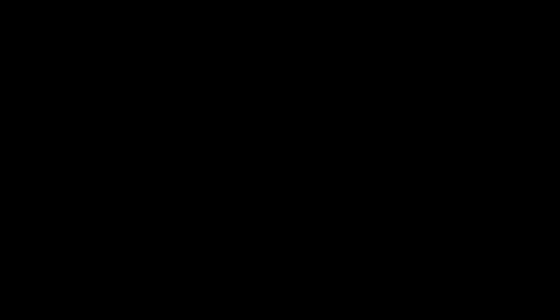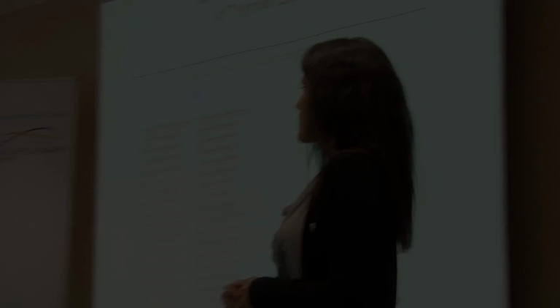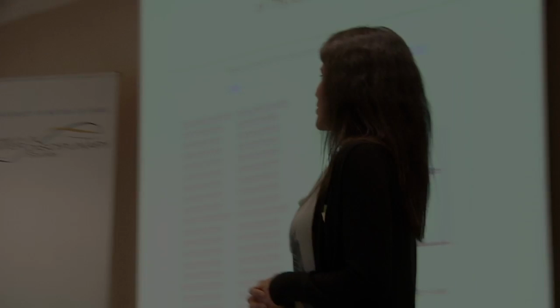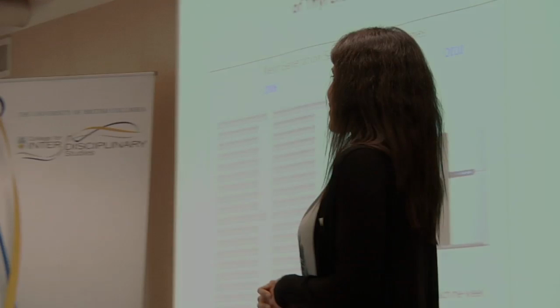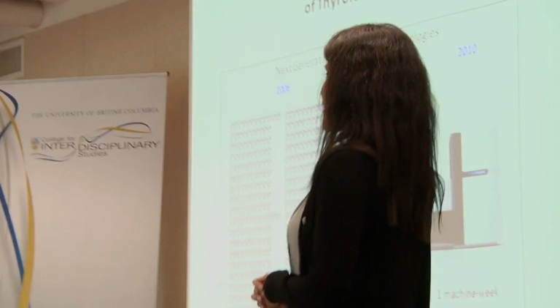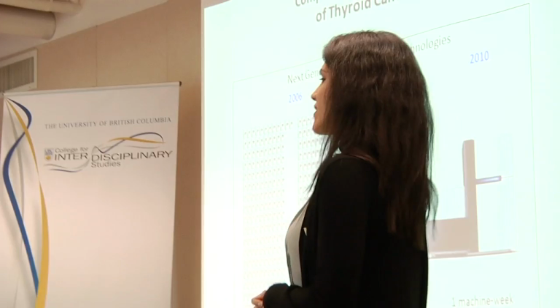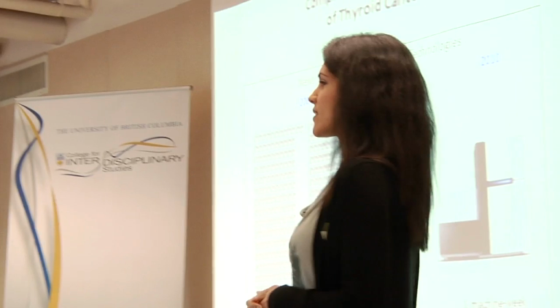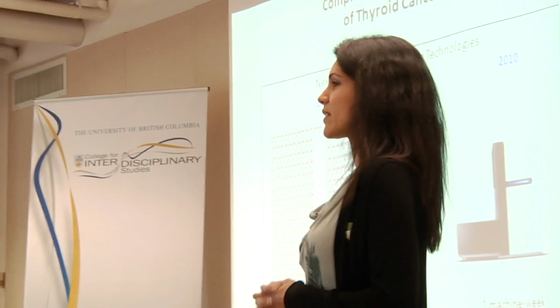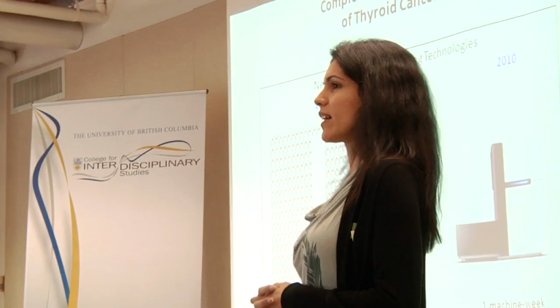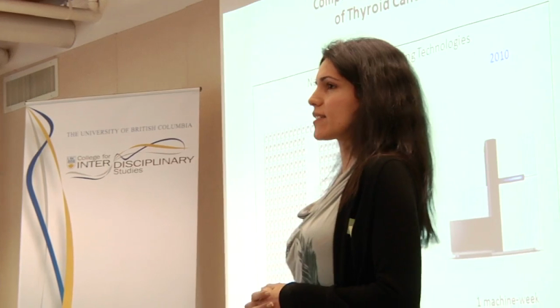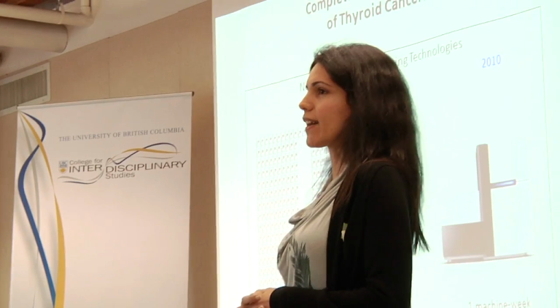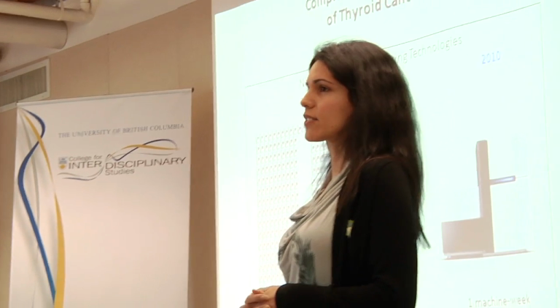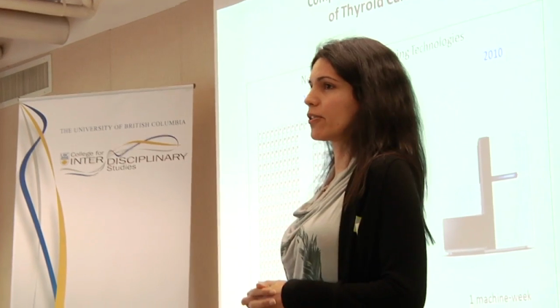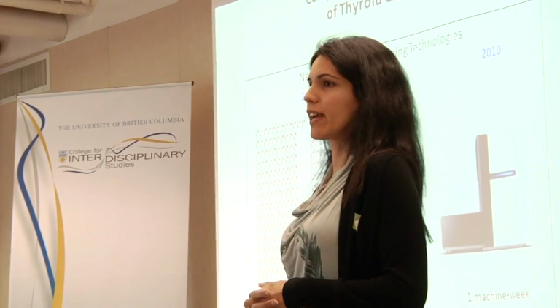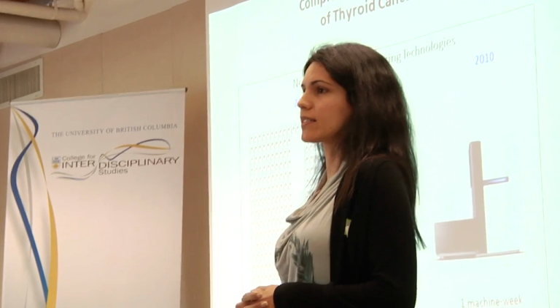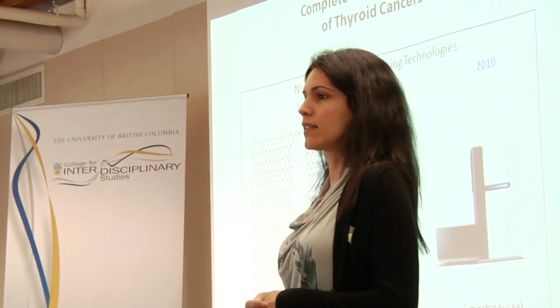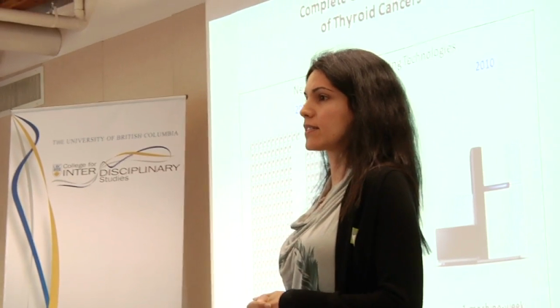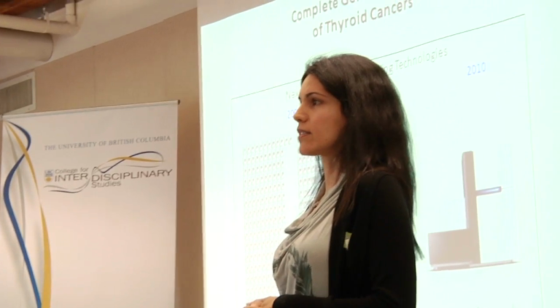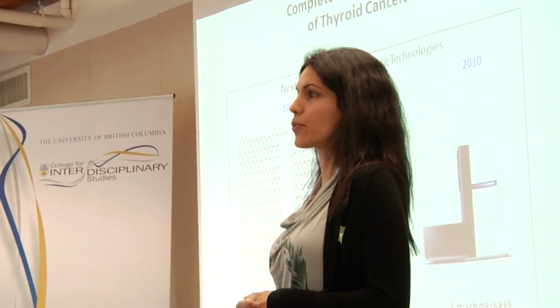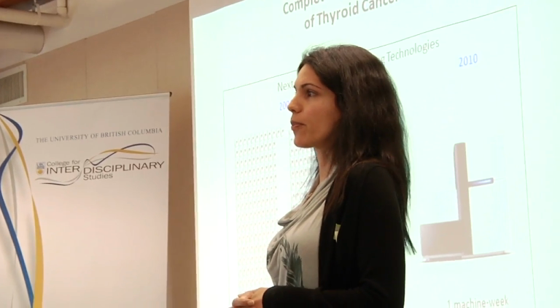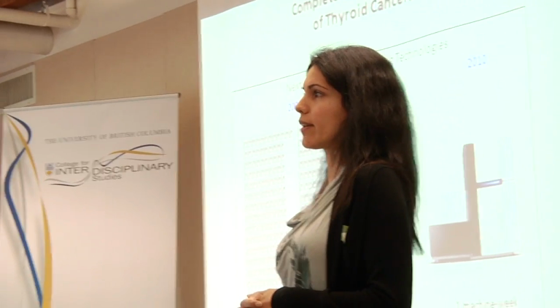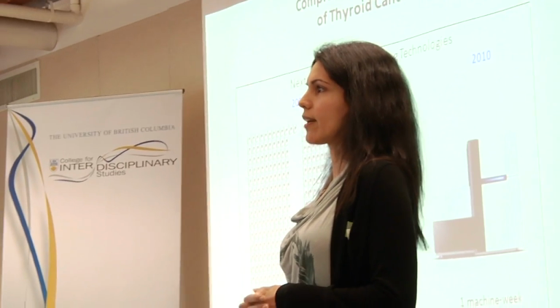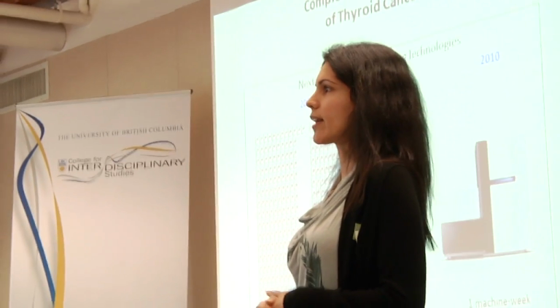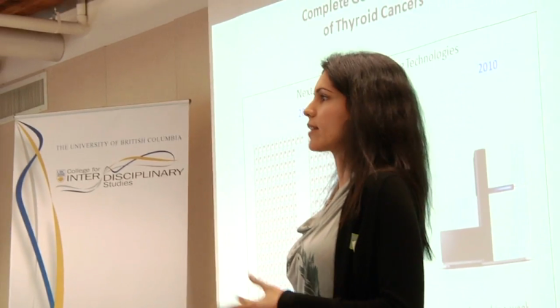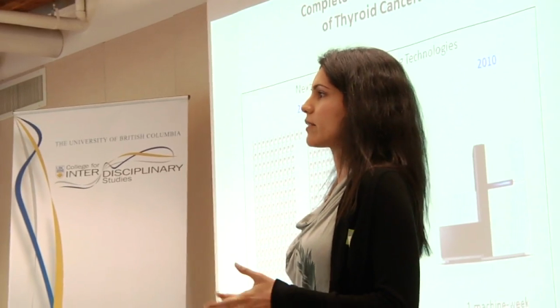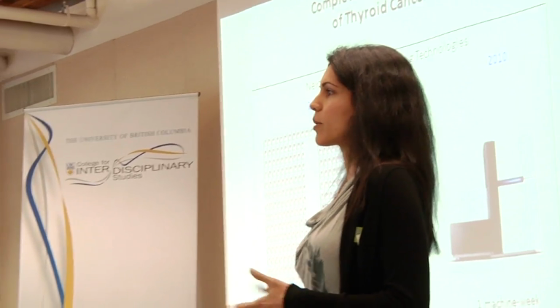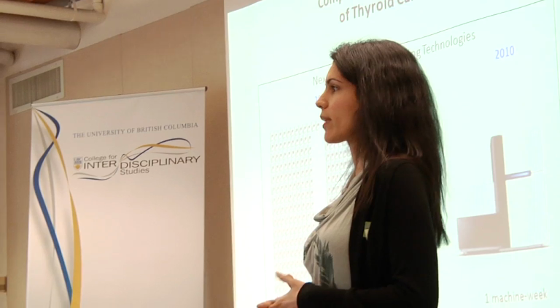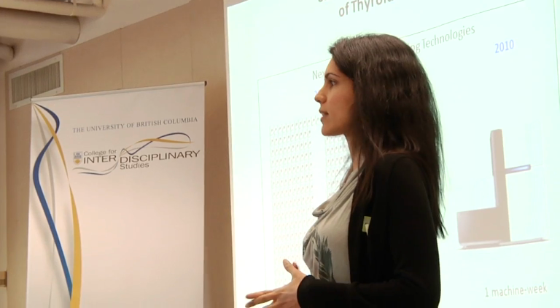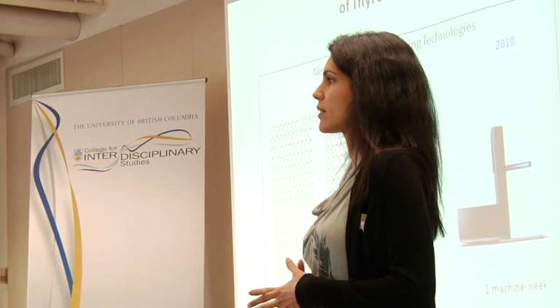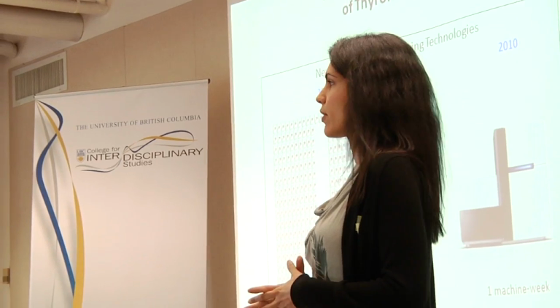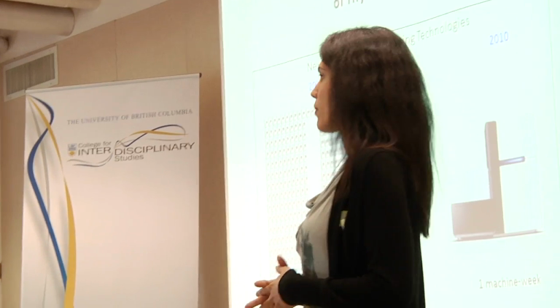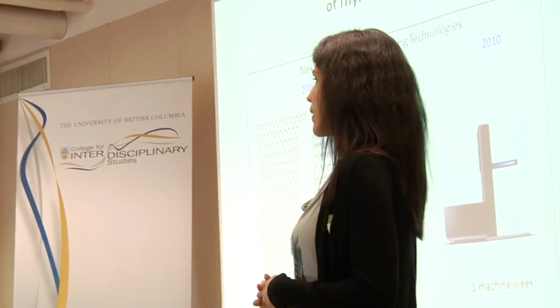Thyroid cancer is the fastest growing cancer incidence worldwide, and right now it's the number one cancer in young women.